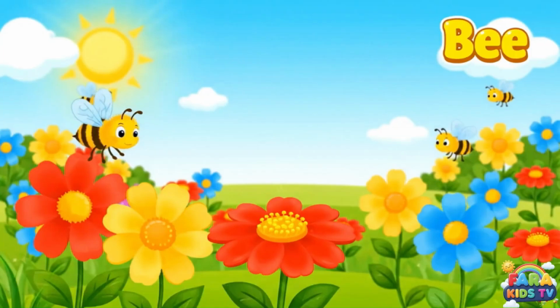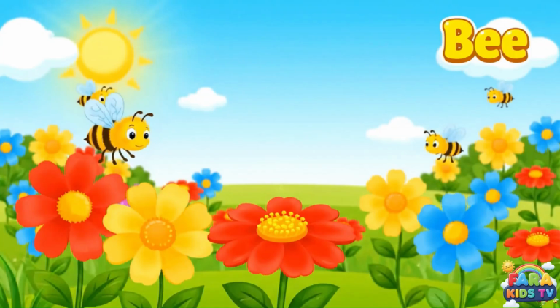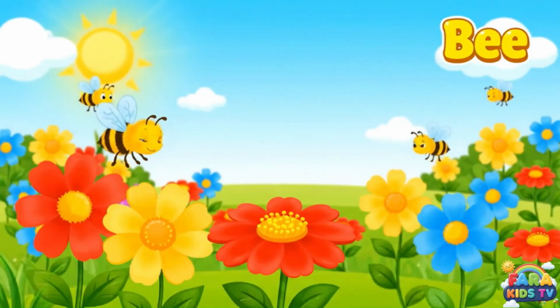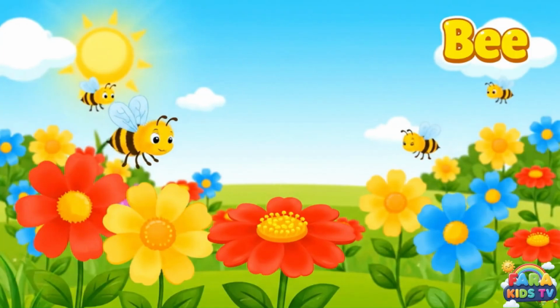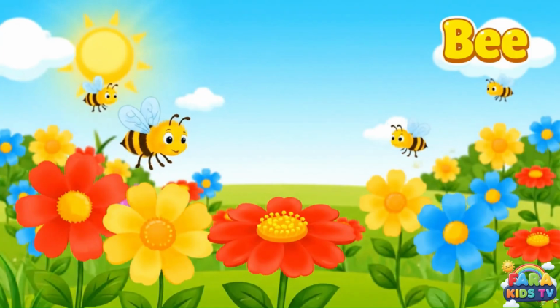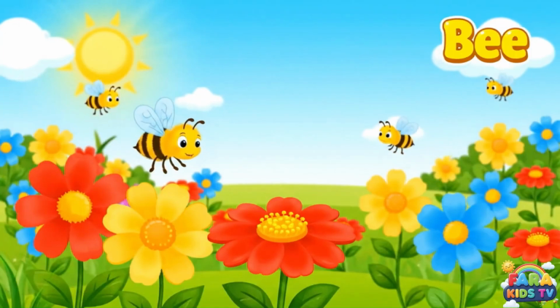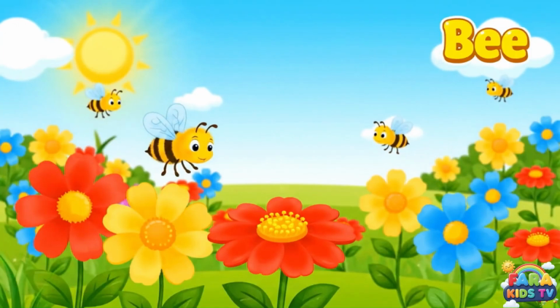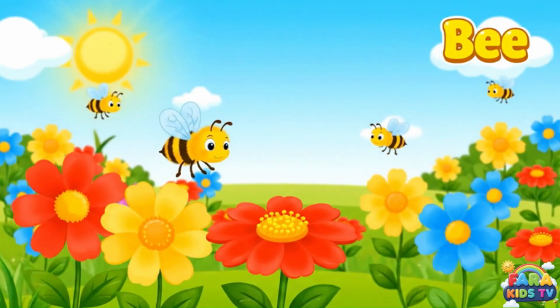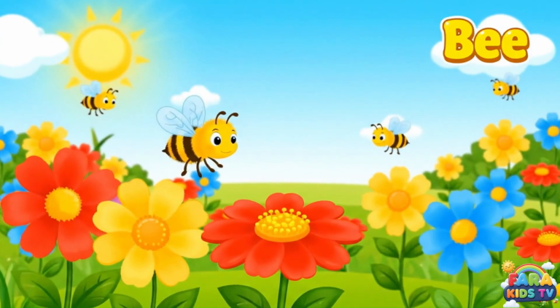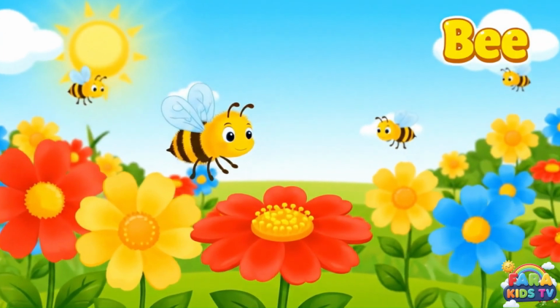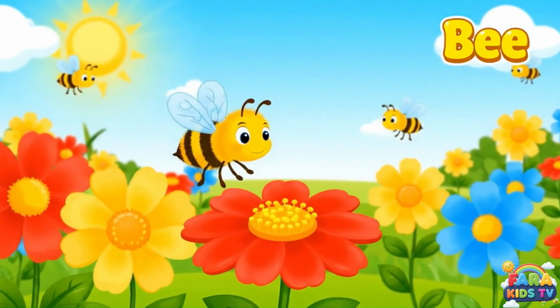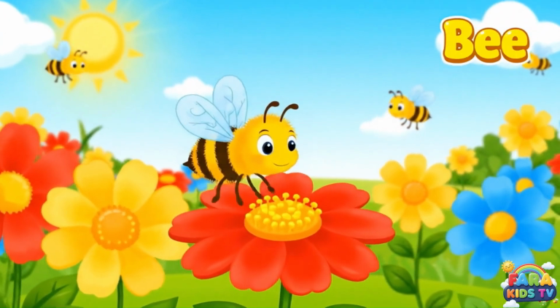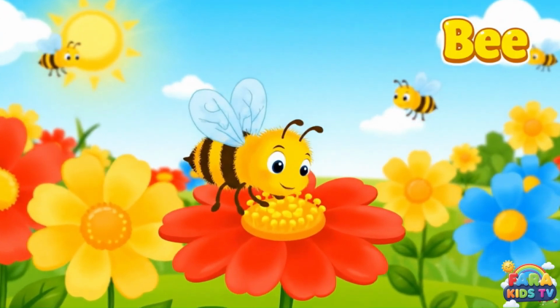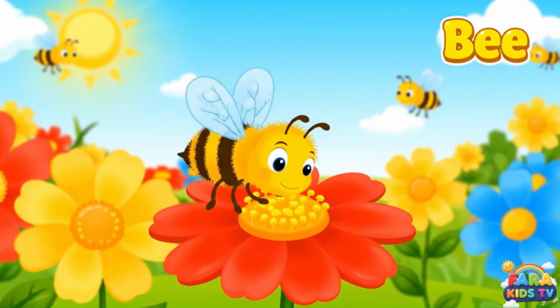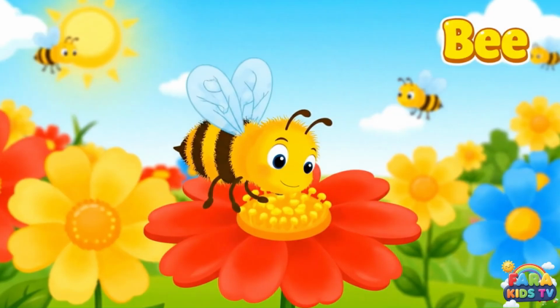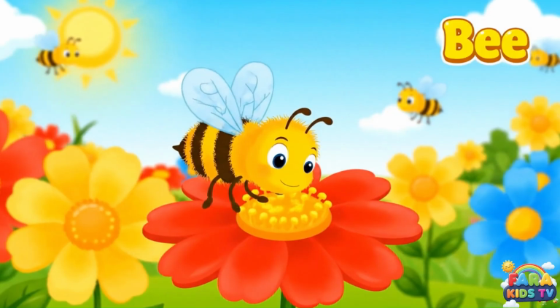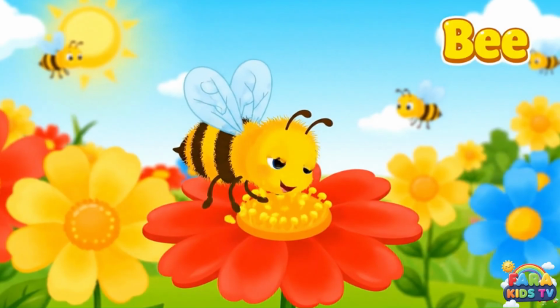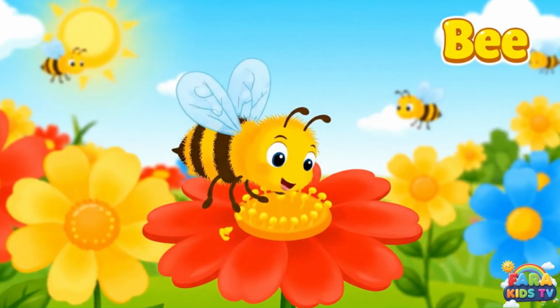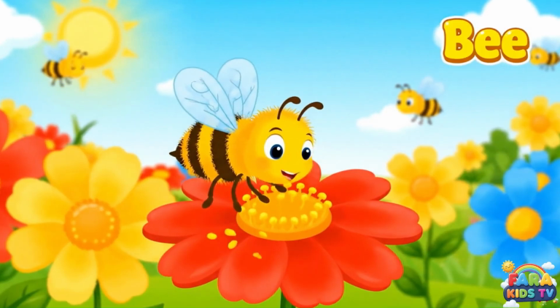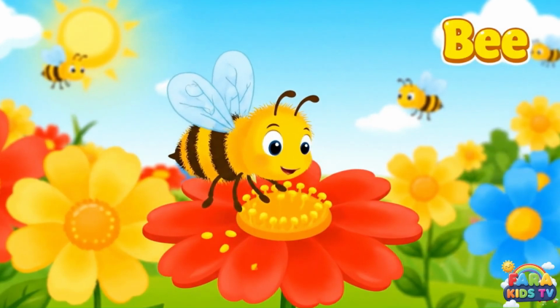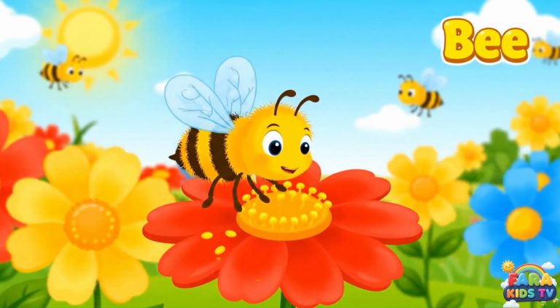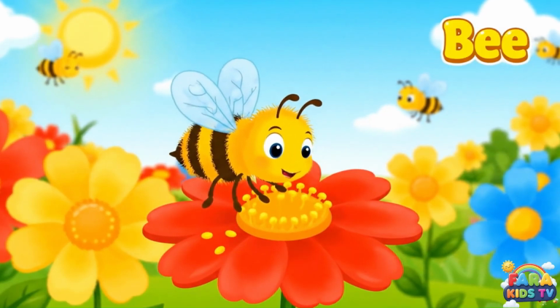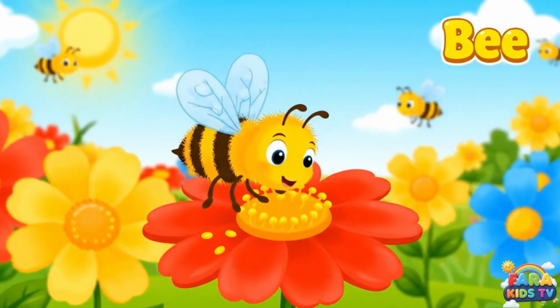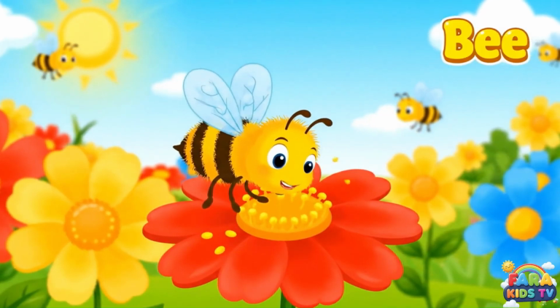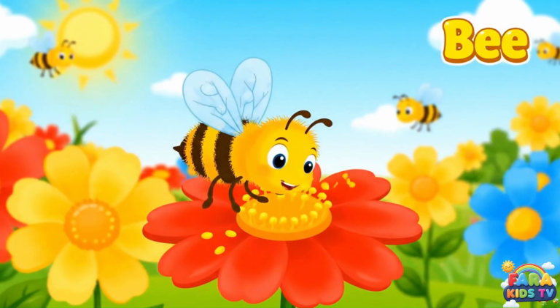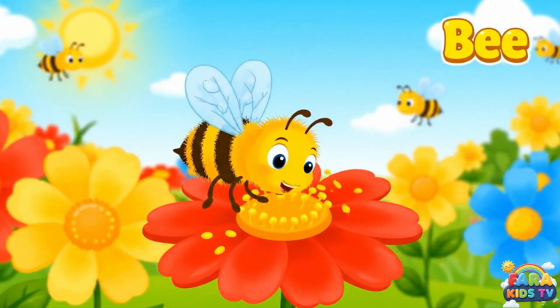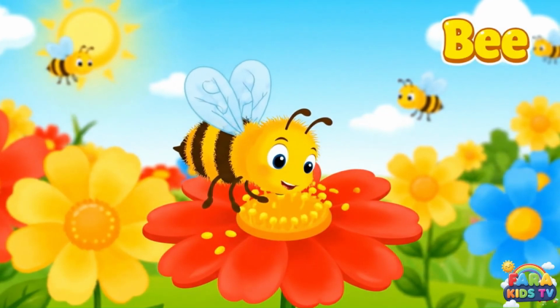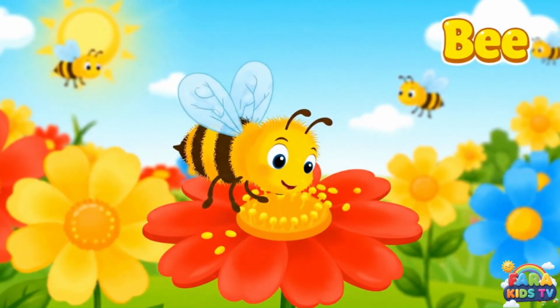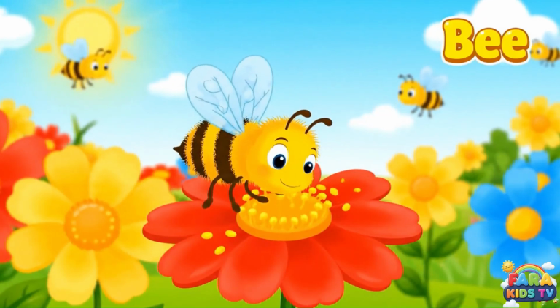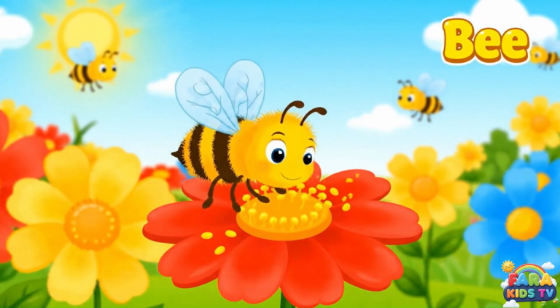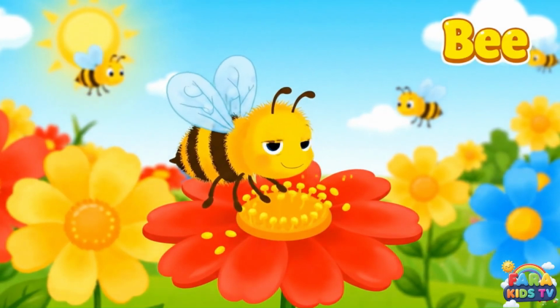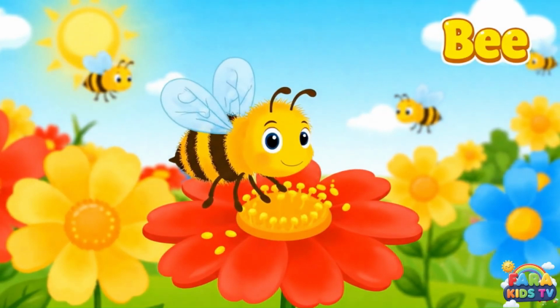Bees are fuzzy and buzz while they fly. They collect pollen from flowers to make sweet honey.